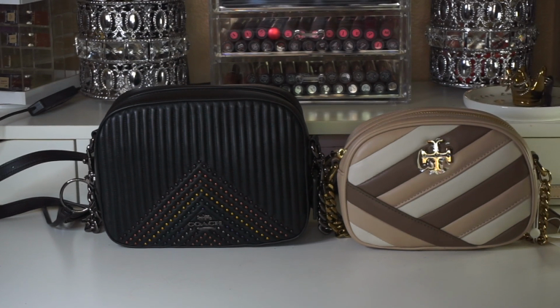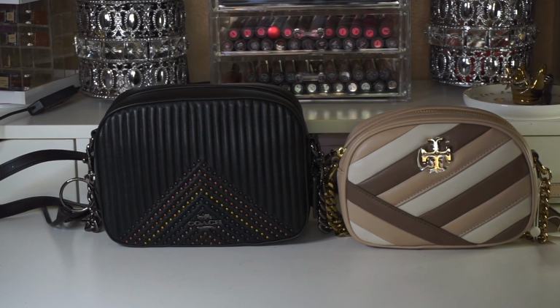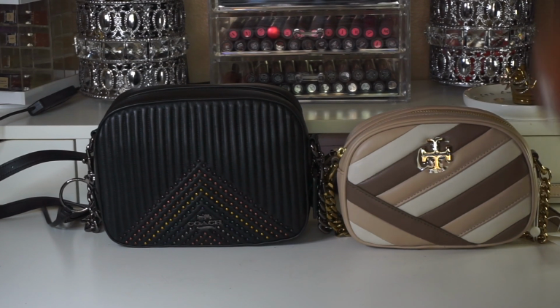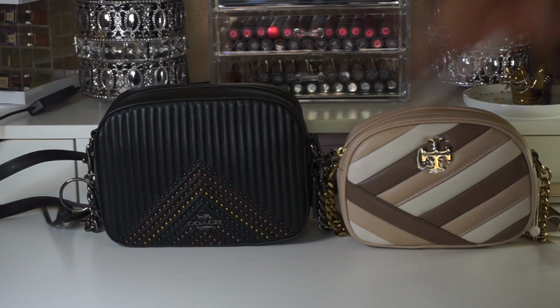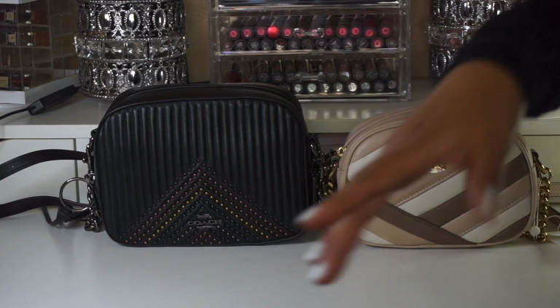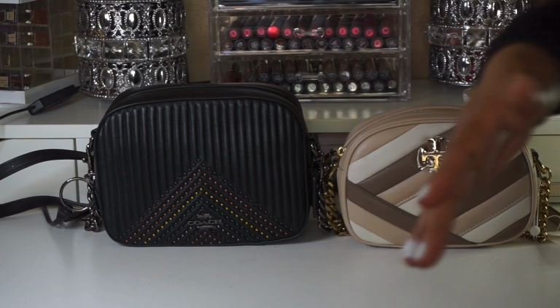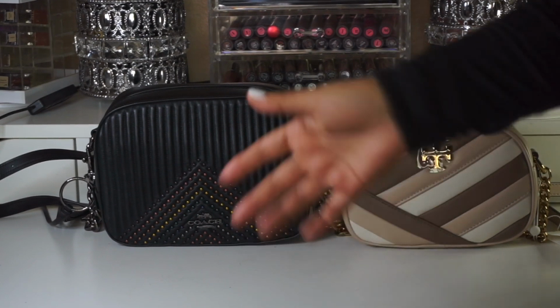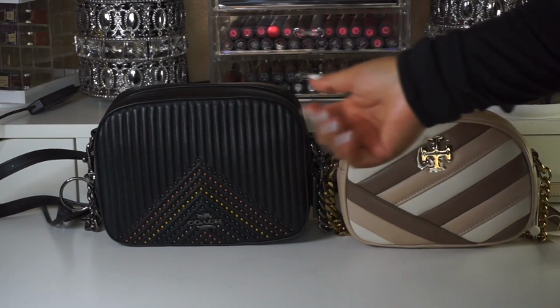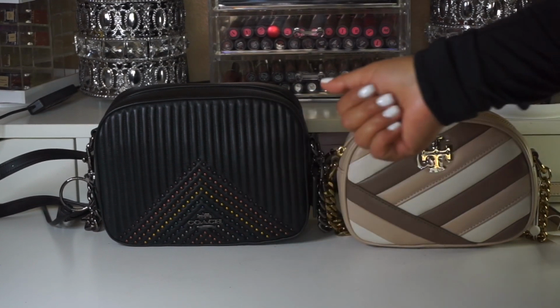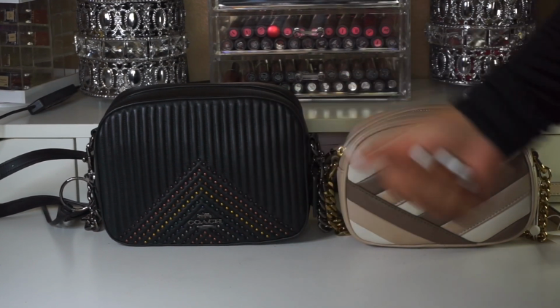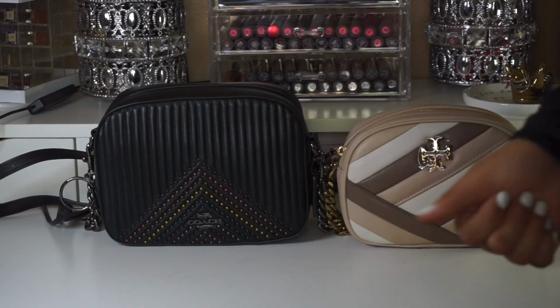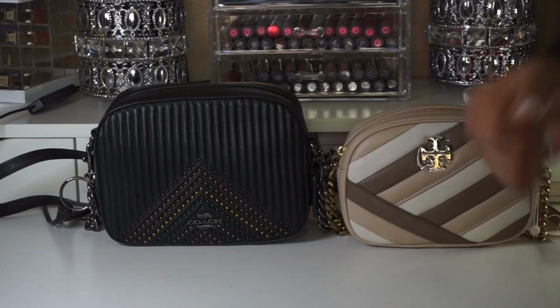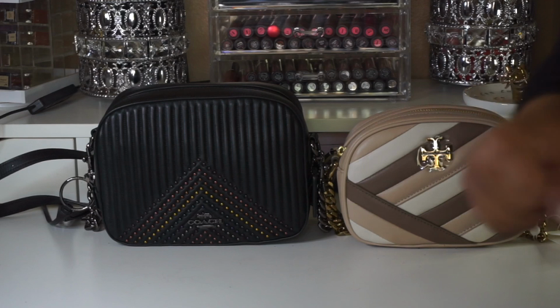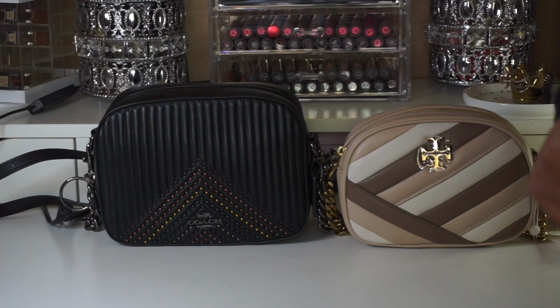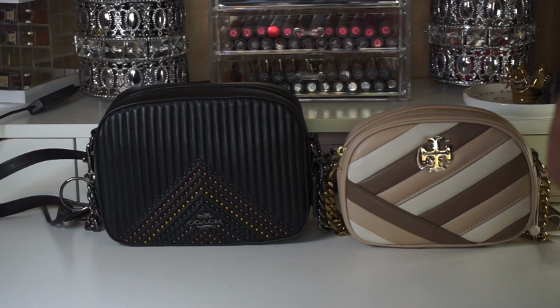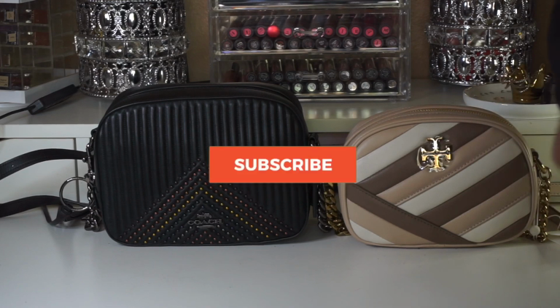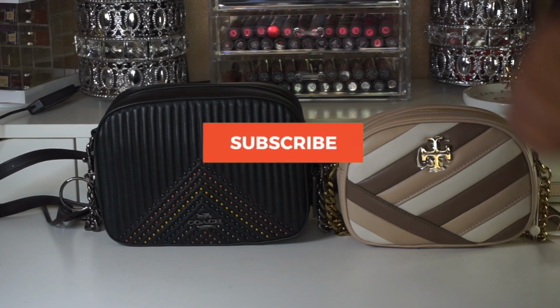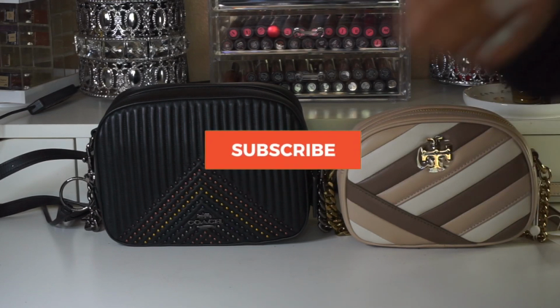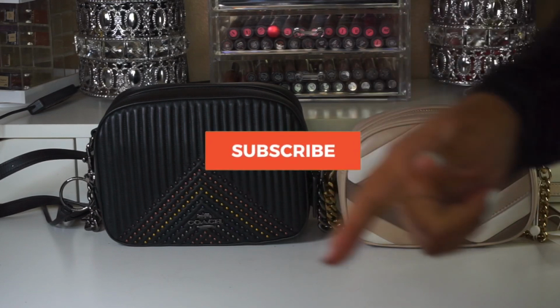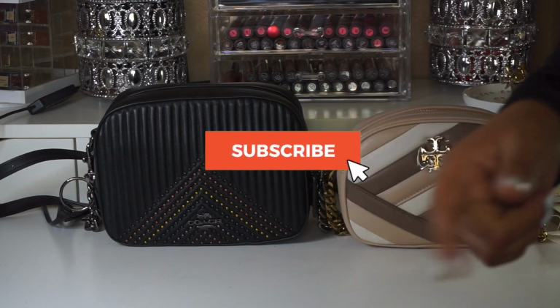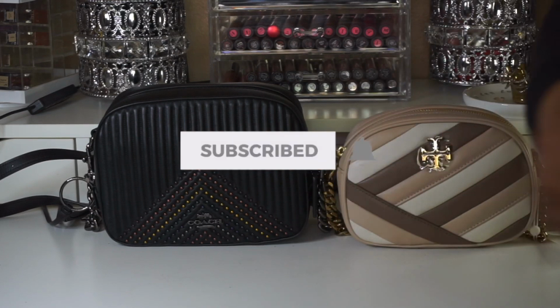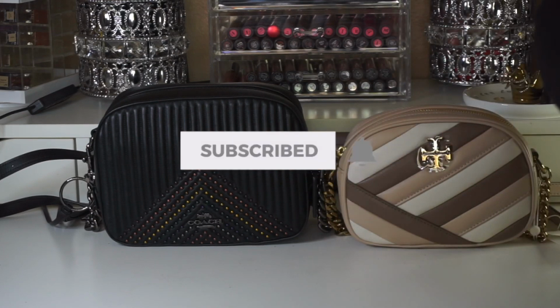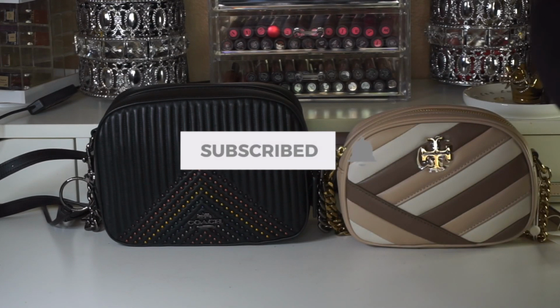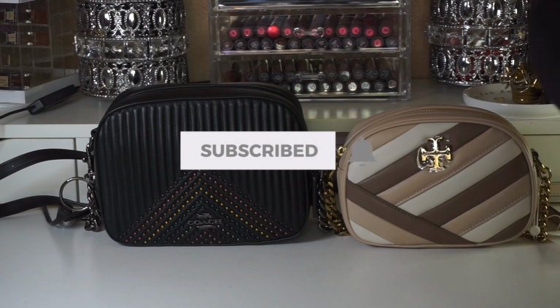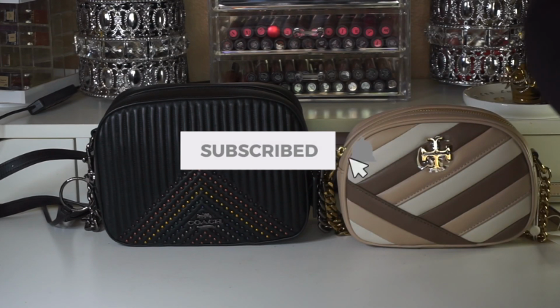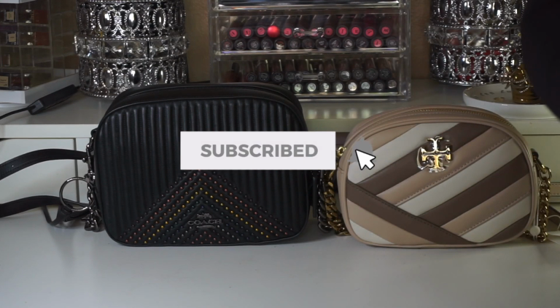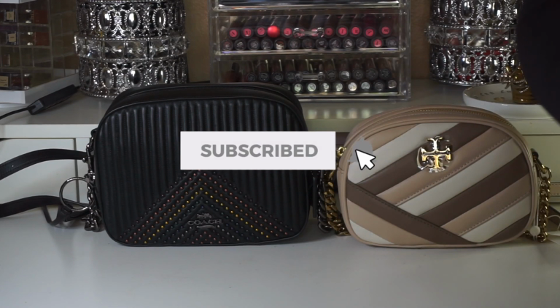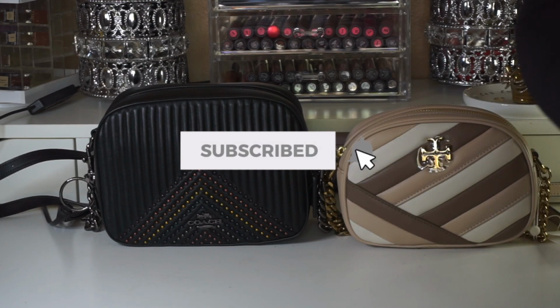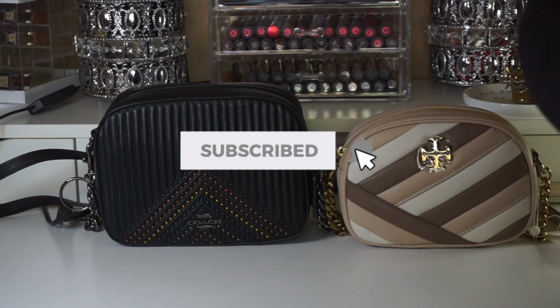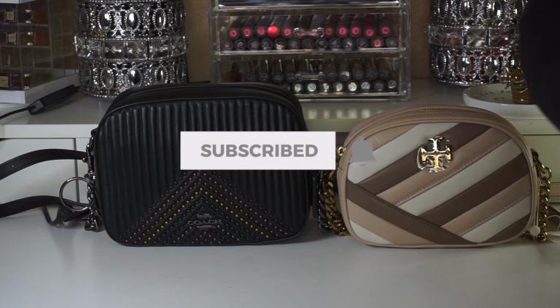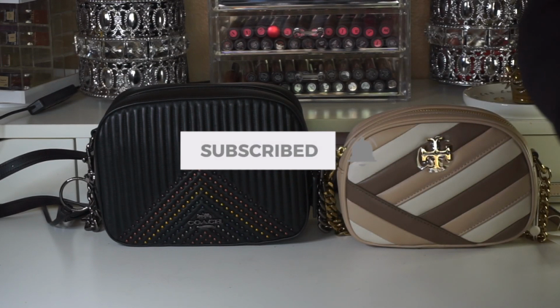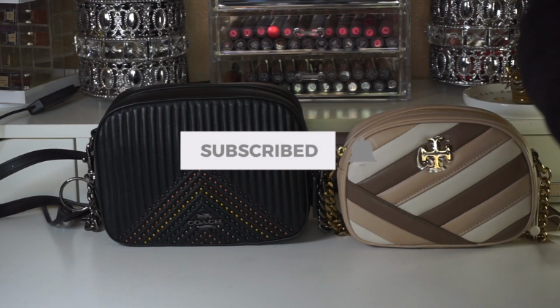Before we jump into this quick video, please hit the subscribe button — I'd appreciate it if you become part of my channel.